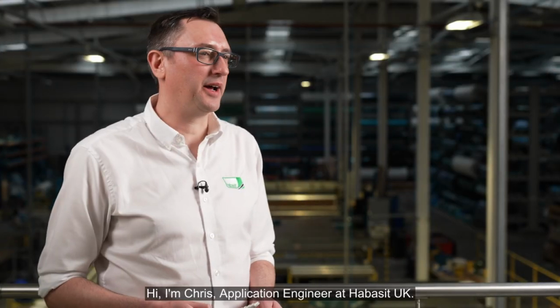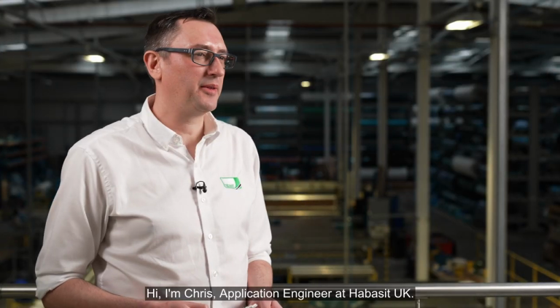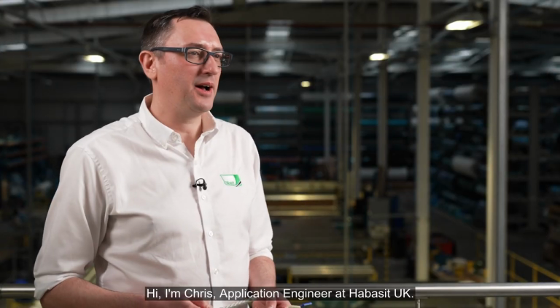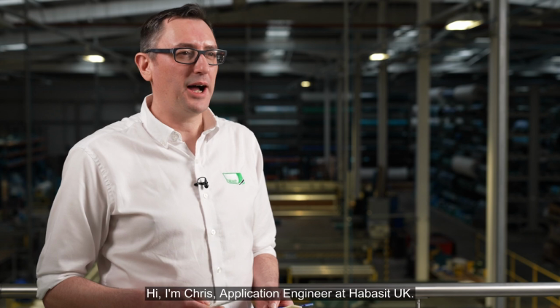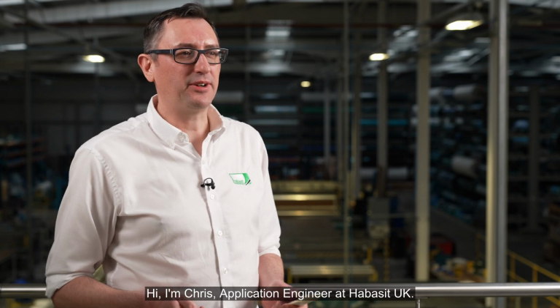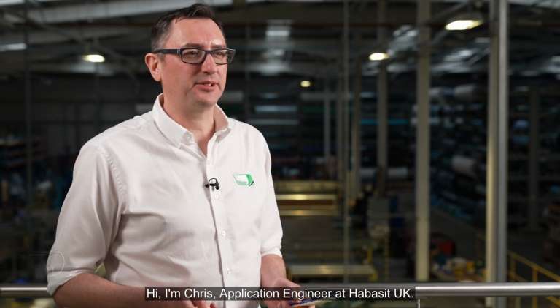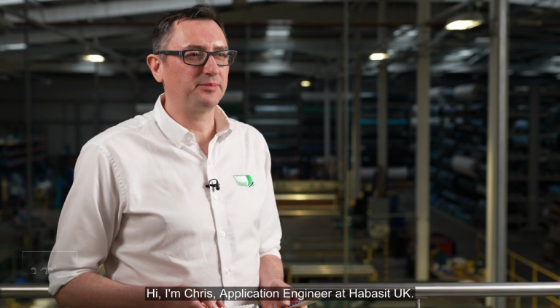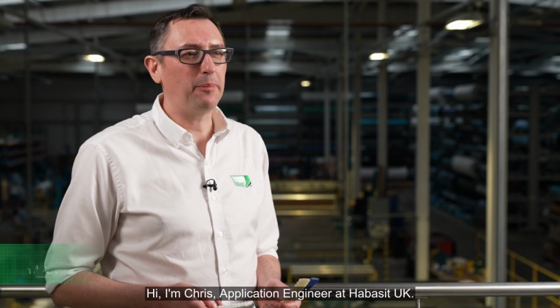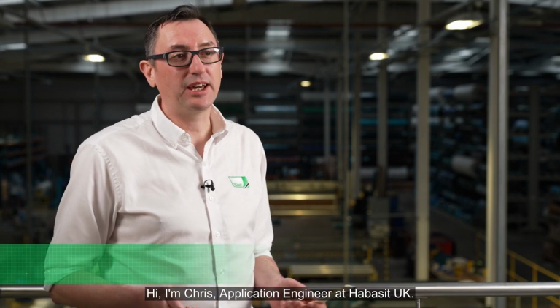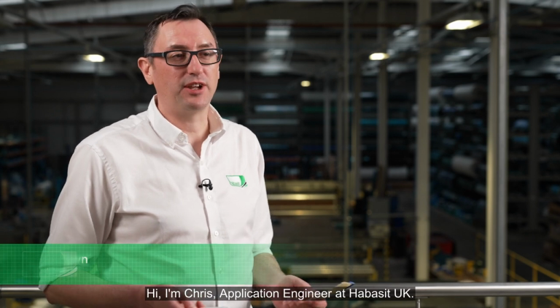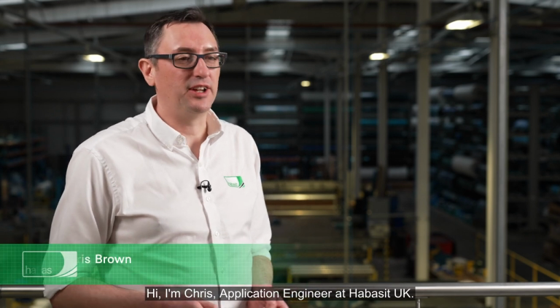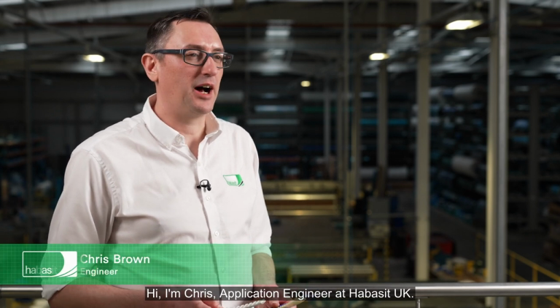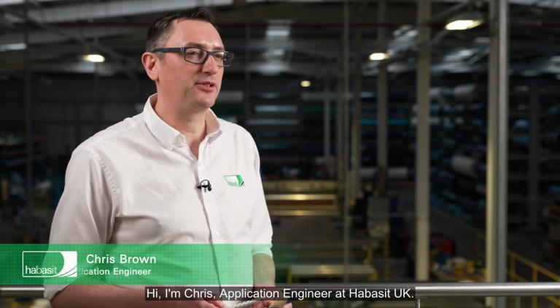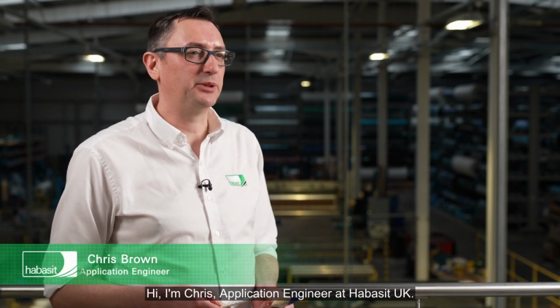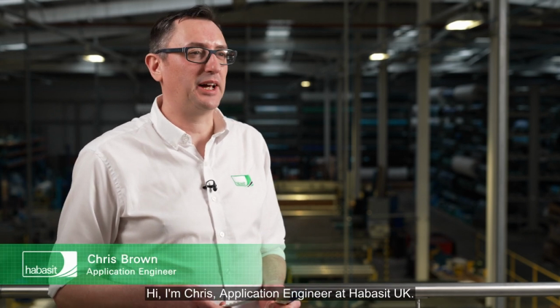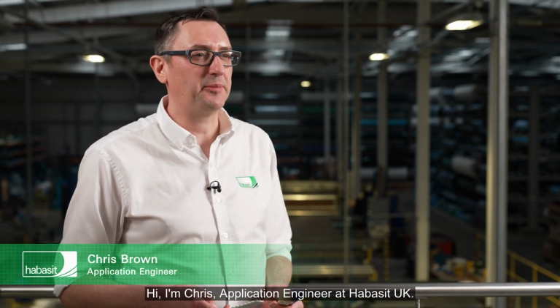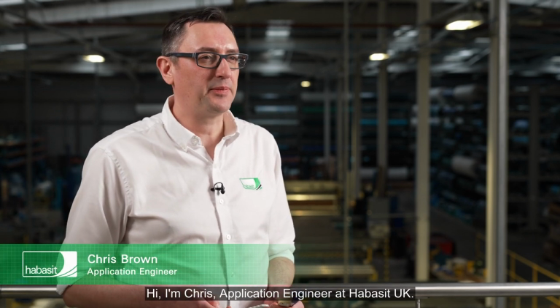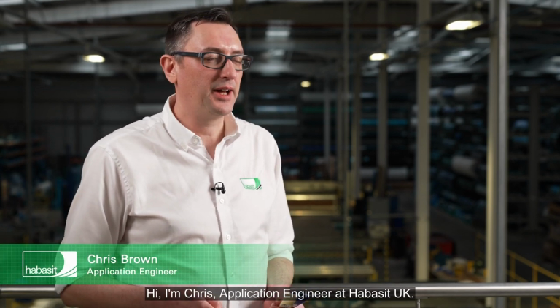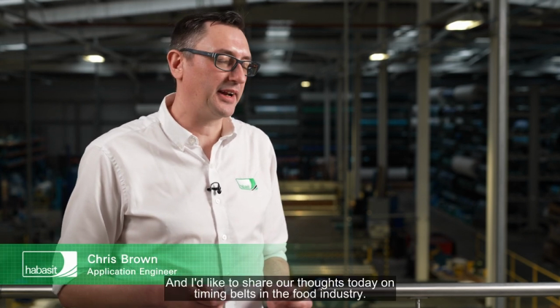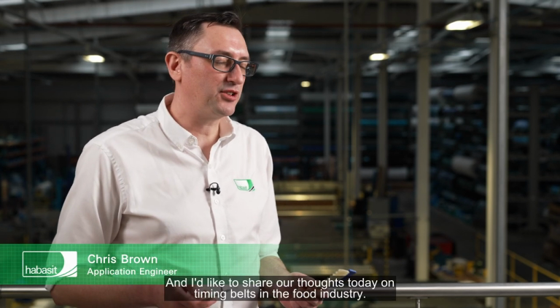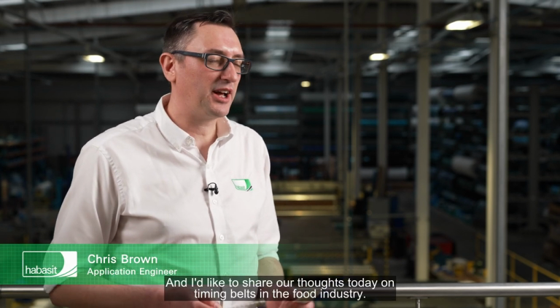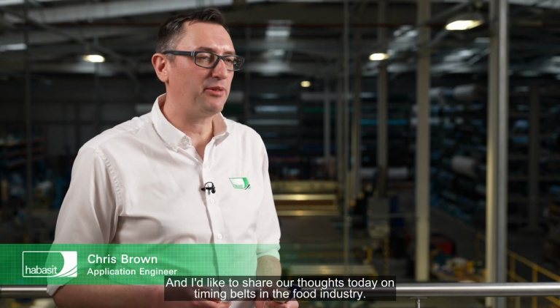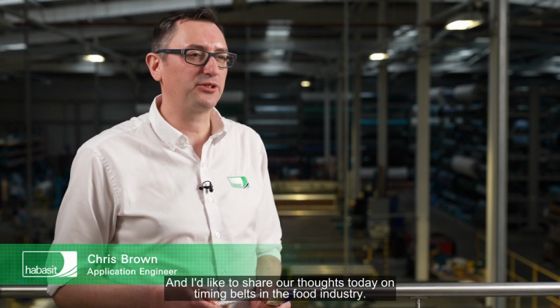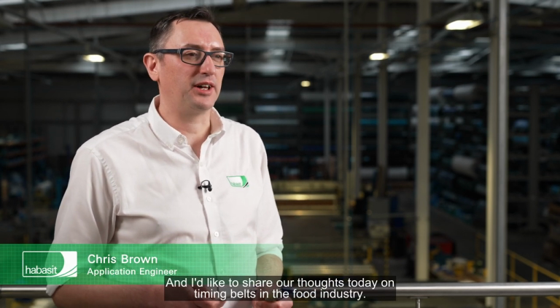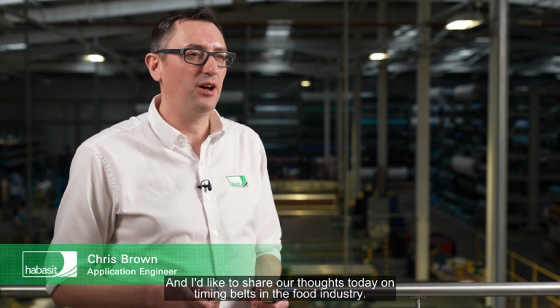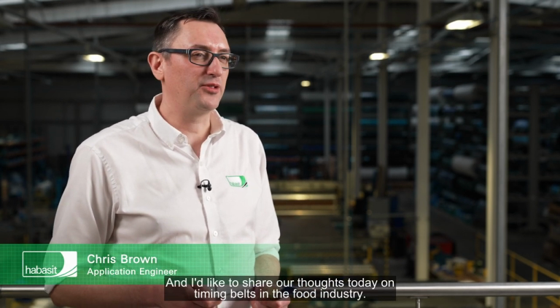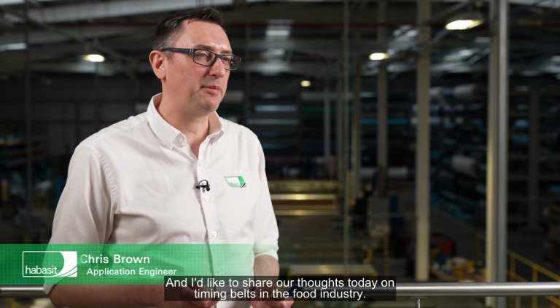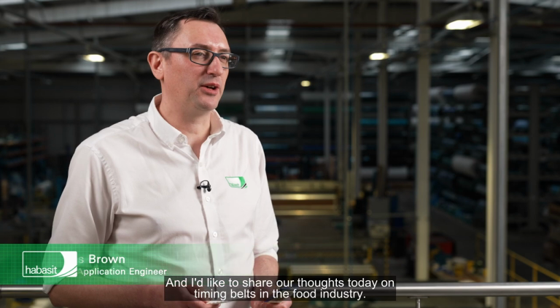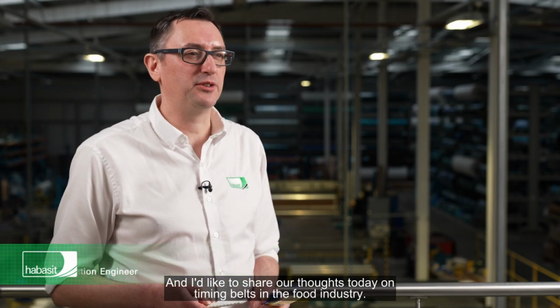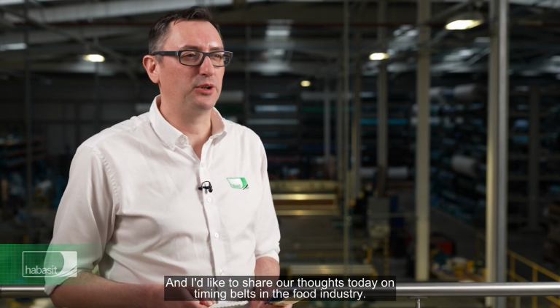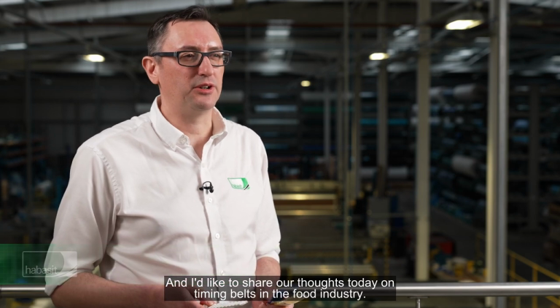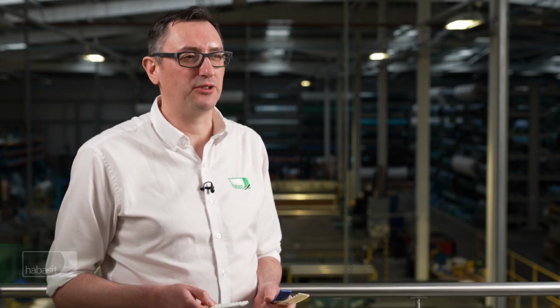Hi, I'm Chris, Application Engineer at Habasit UK, and I'd like to share our thoughts today on timing belts in the food industry.